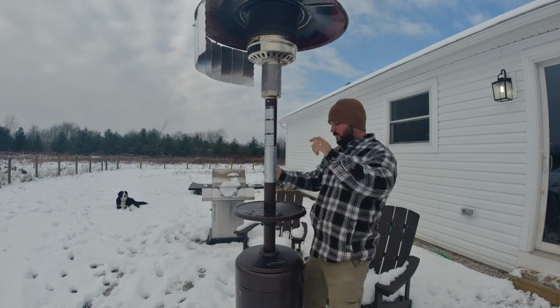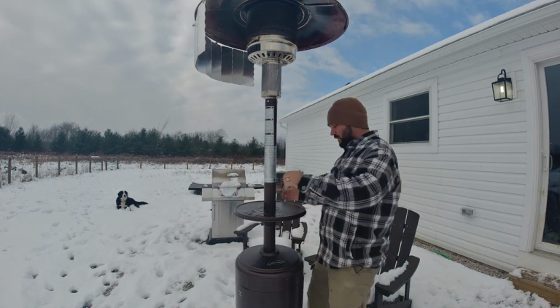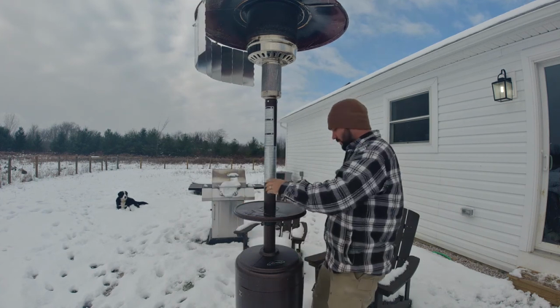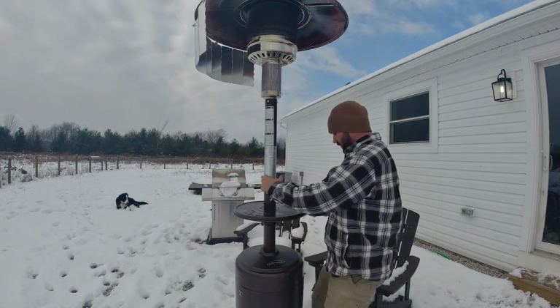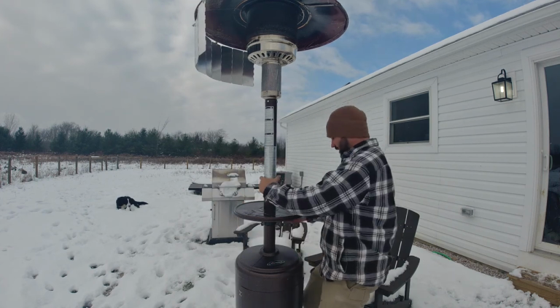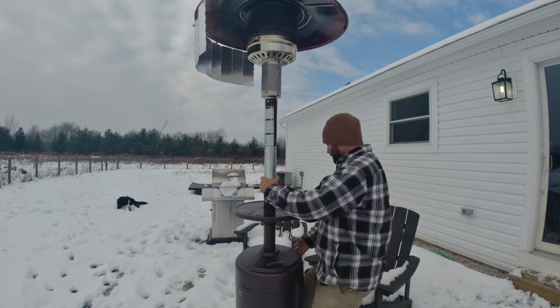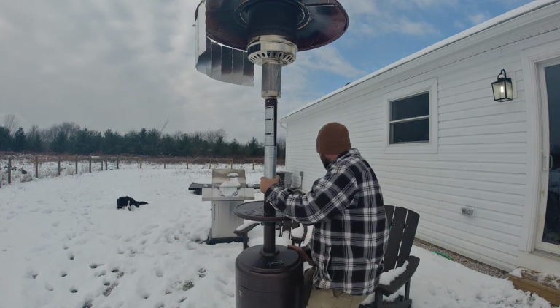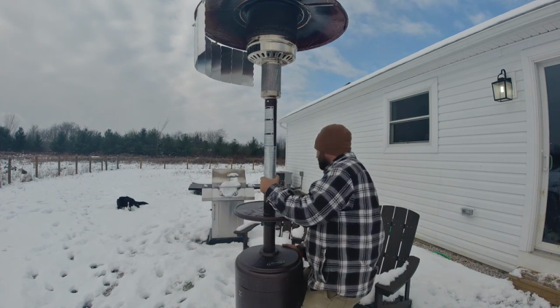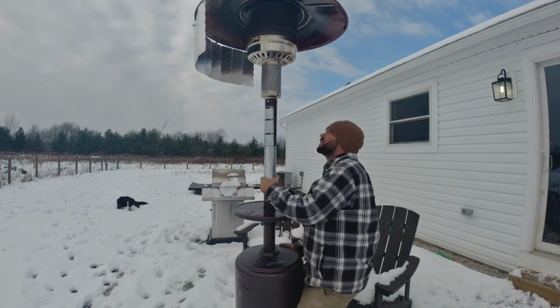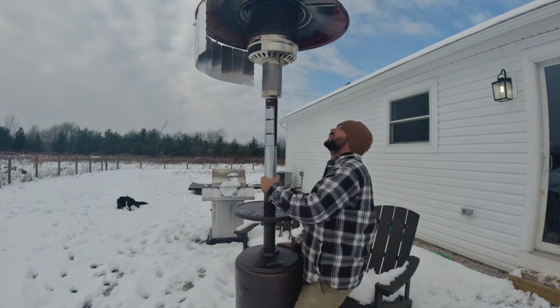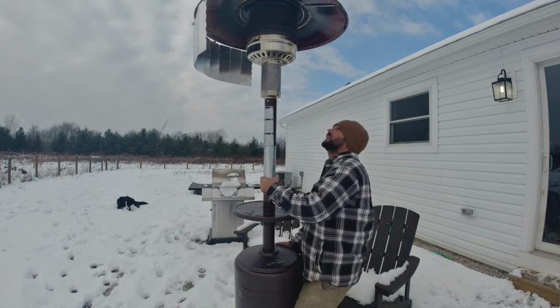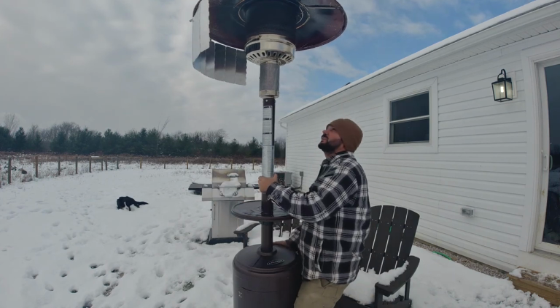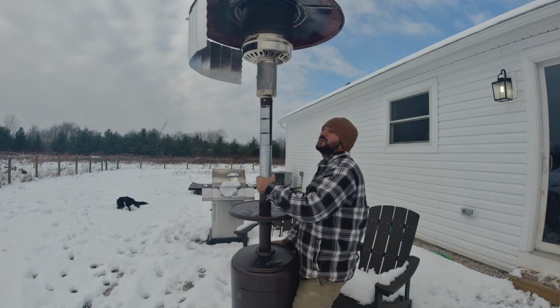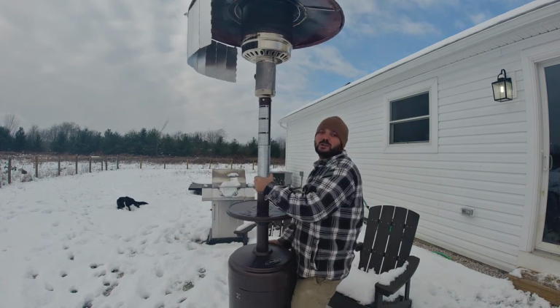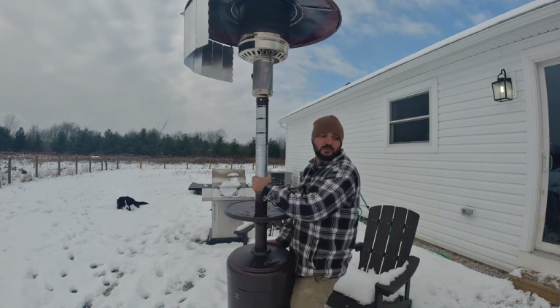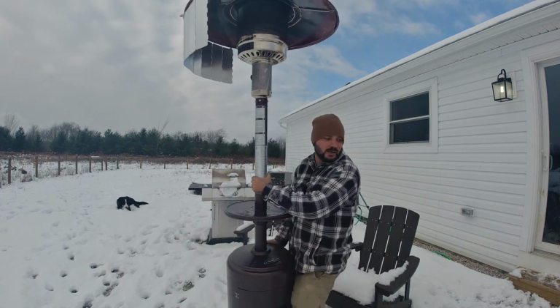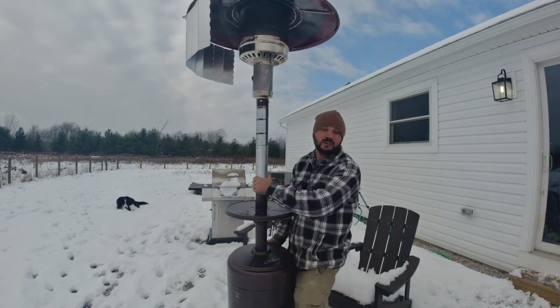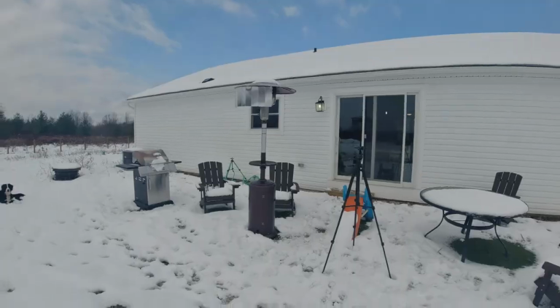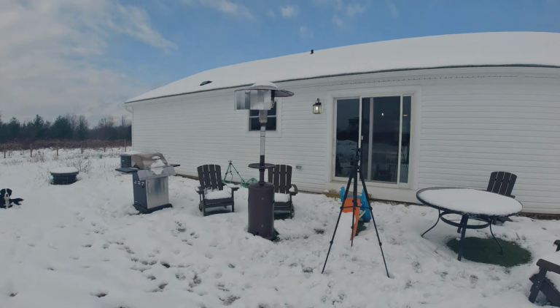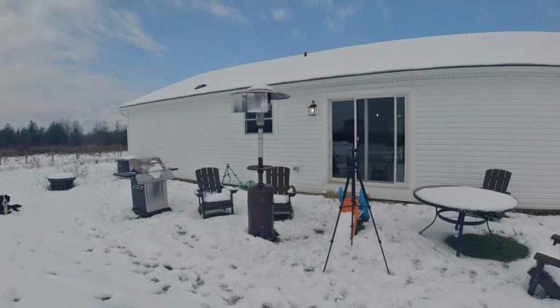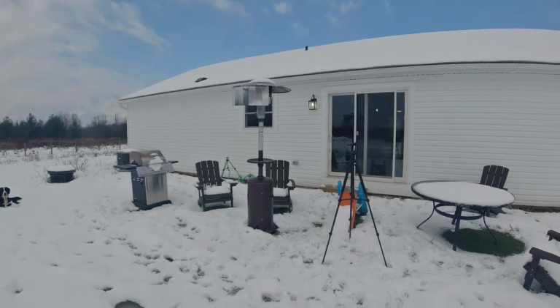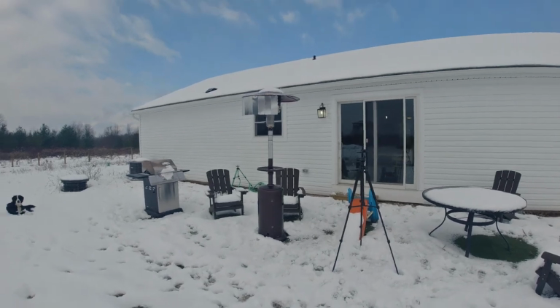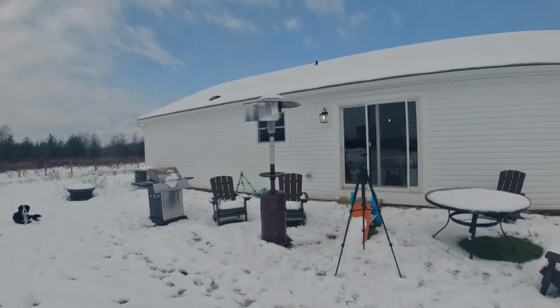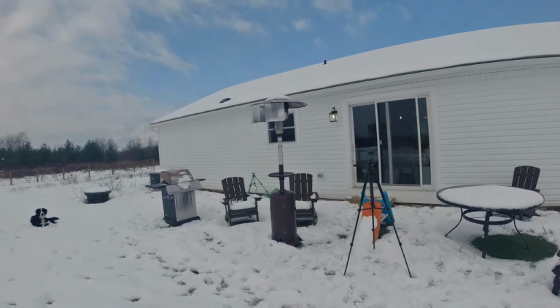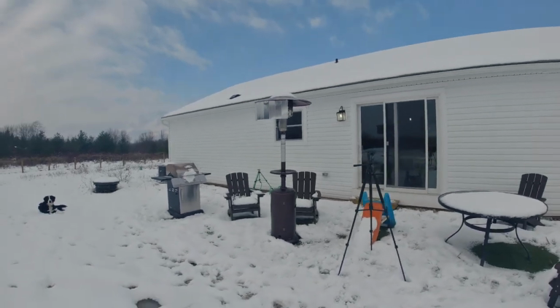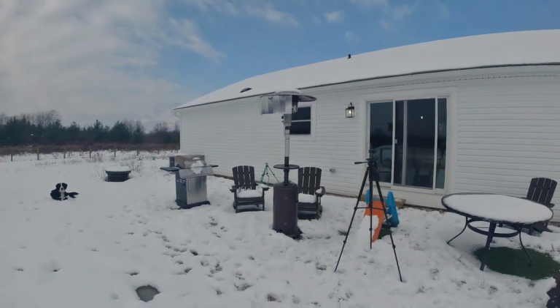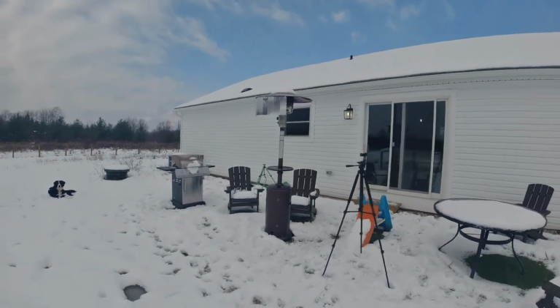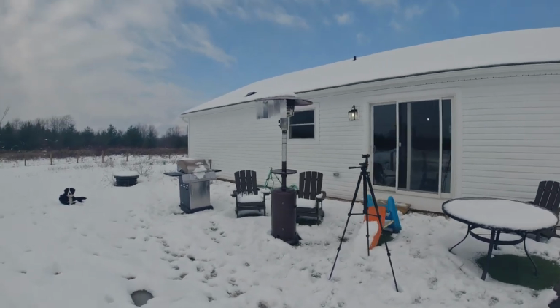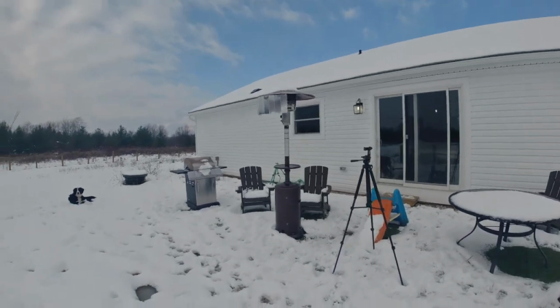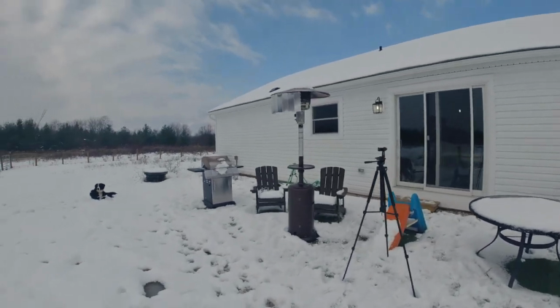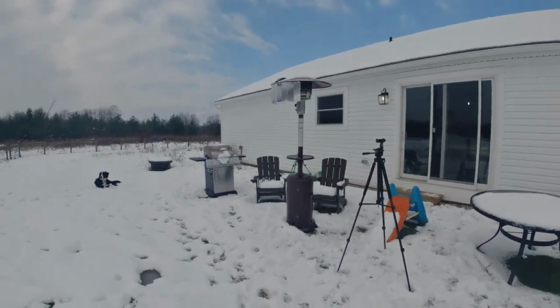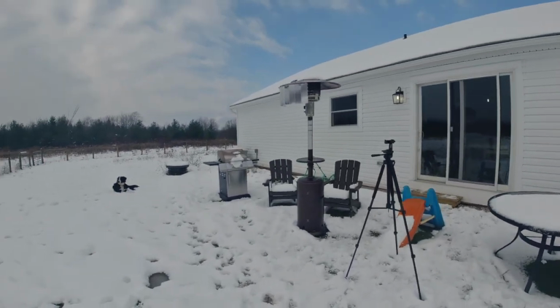I'm actually gonna turn it a little bit. This is what it looks like on the outside.